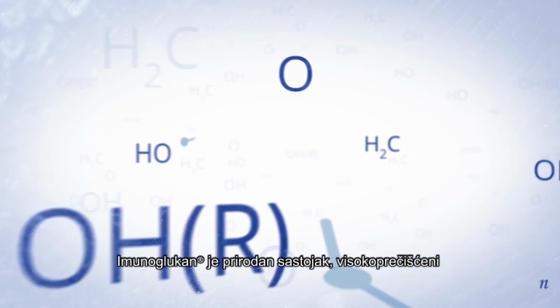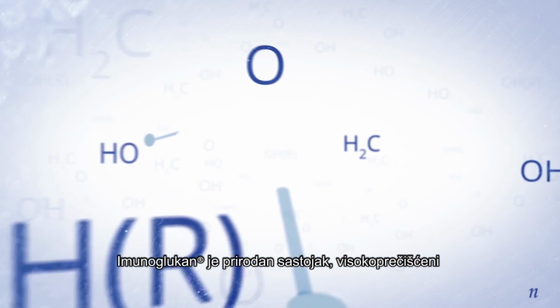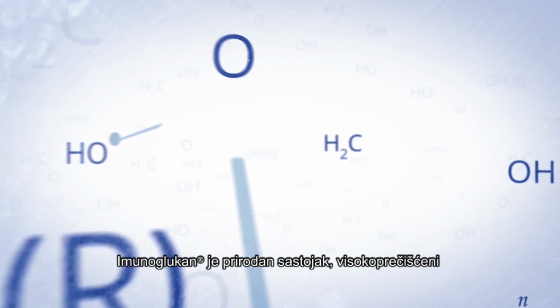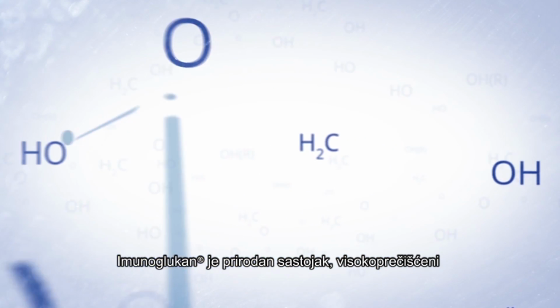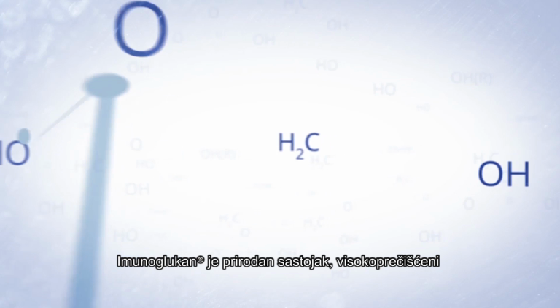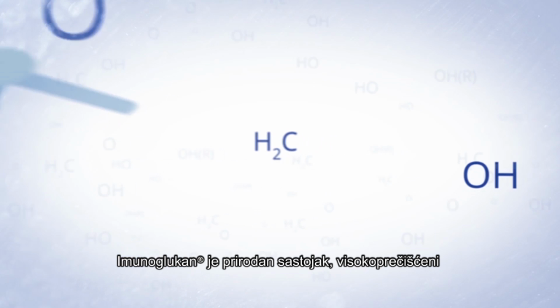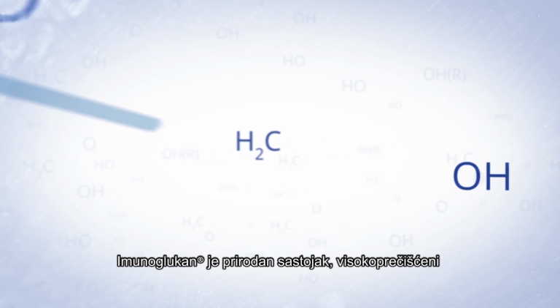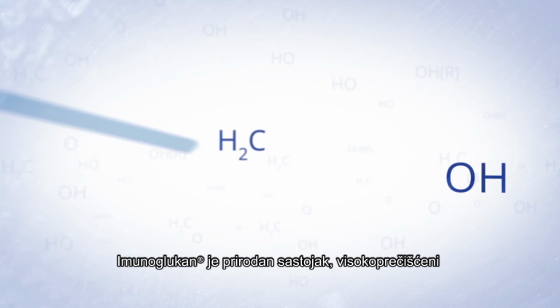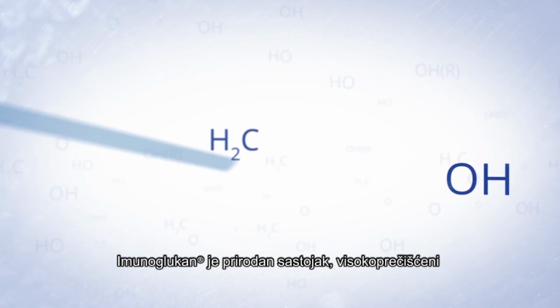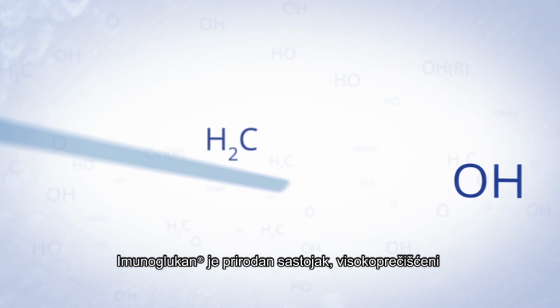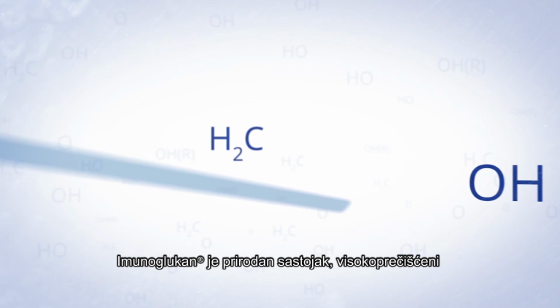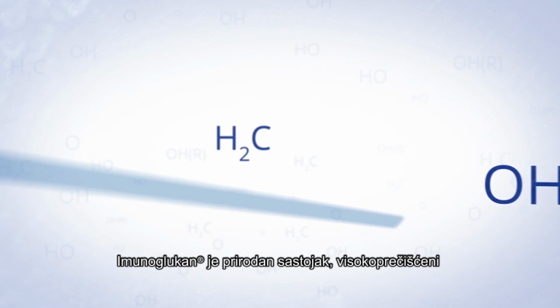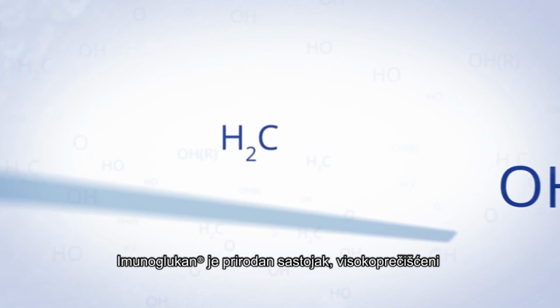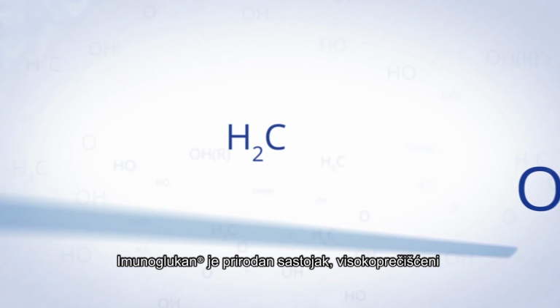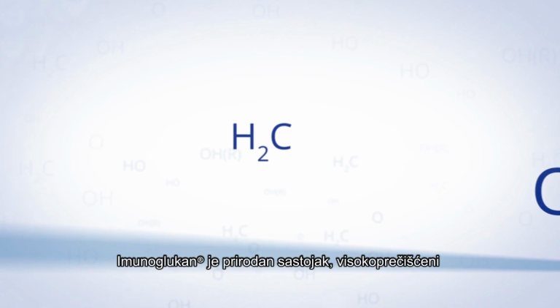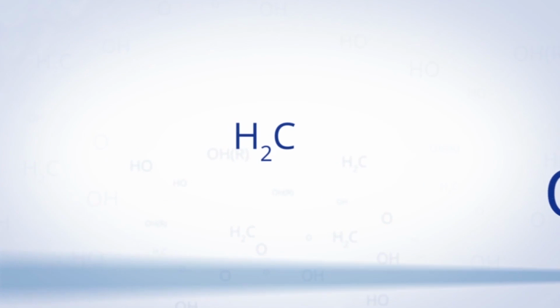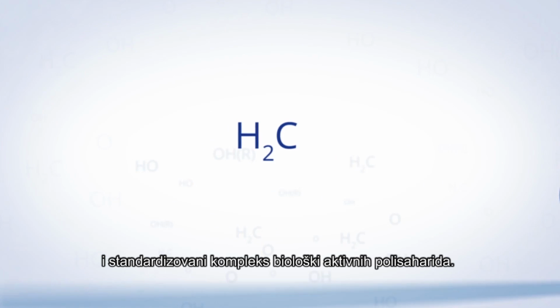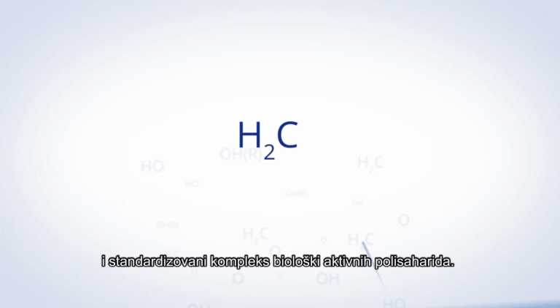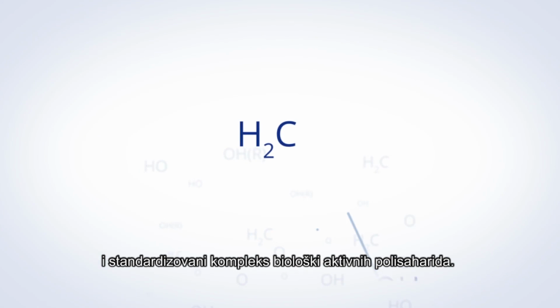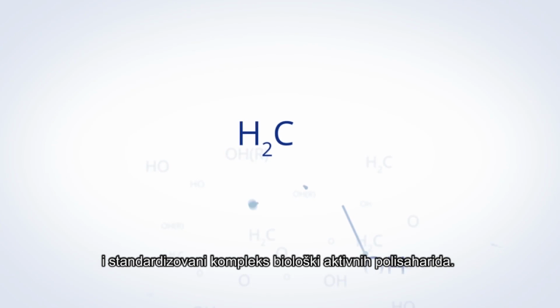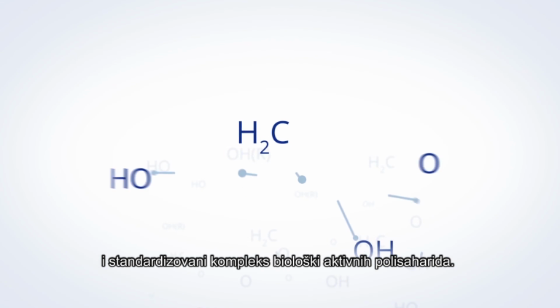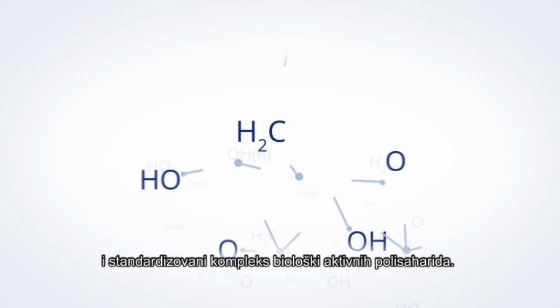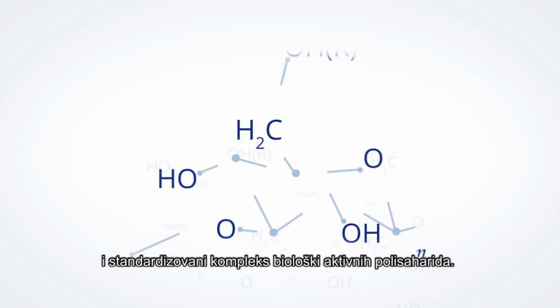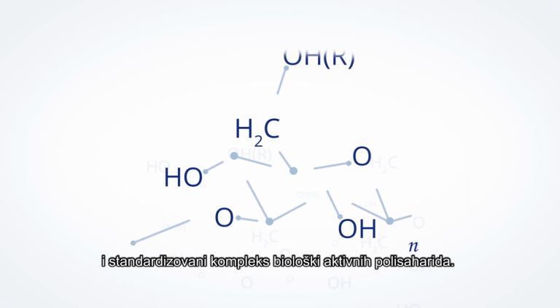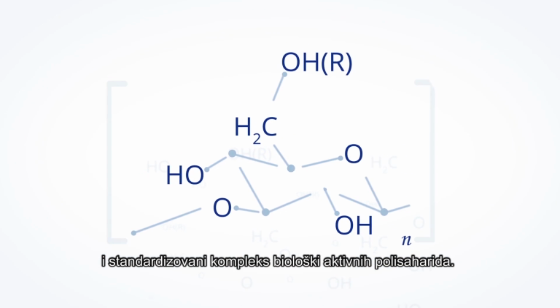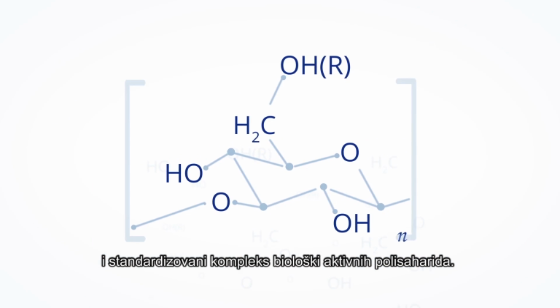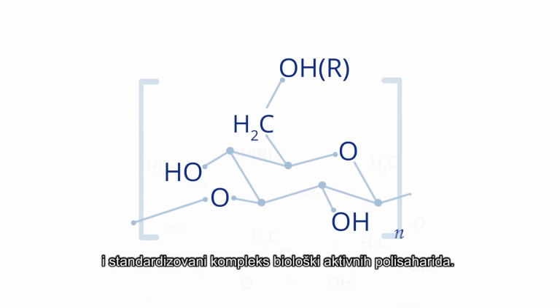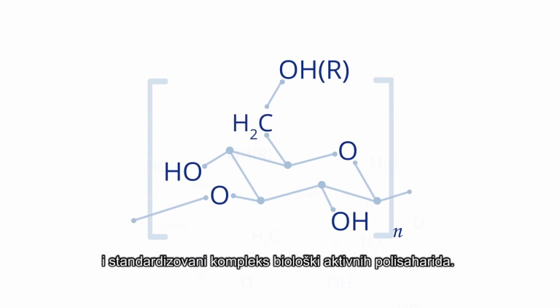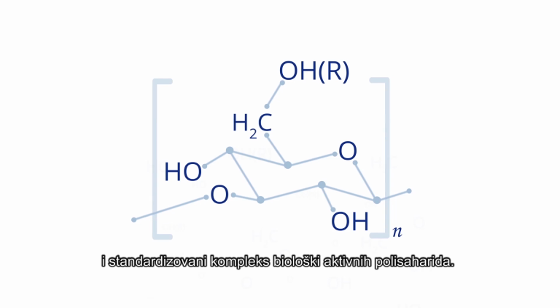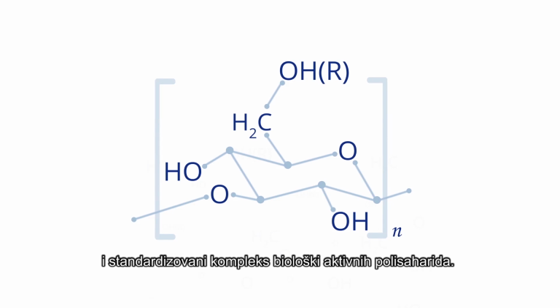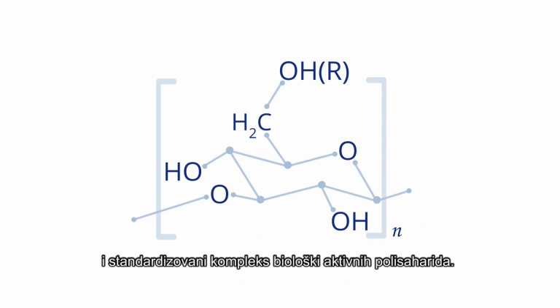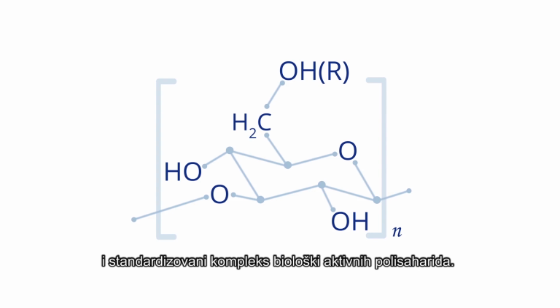Immunoglucan is a natural substance, a highly purified and standardized complex of biologically active polysaccharides.